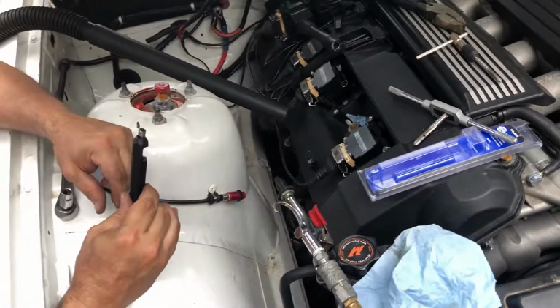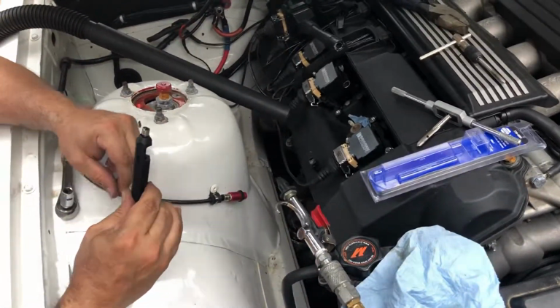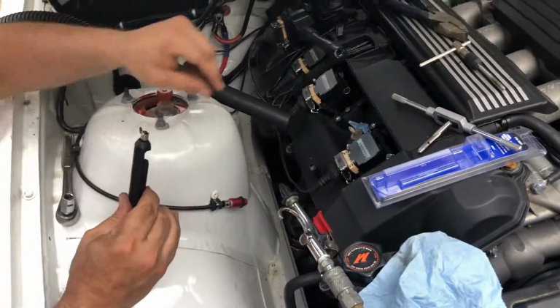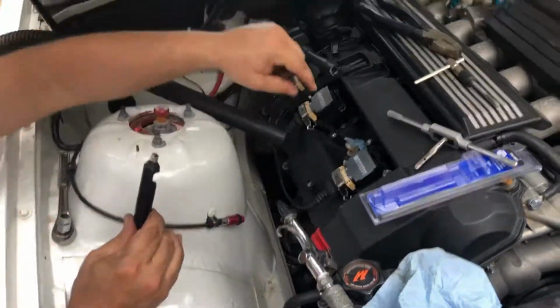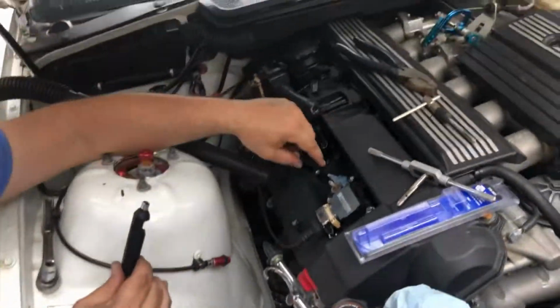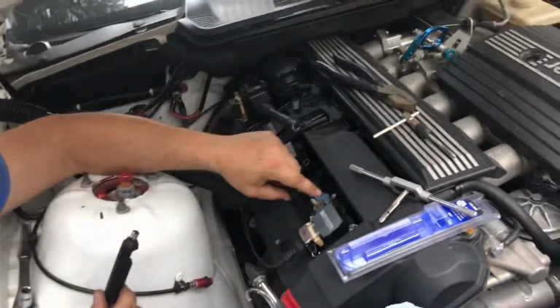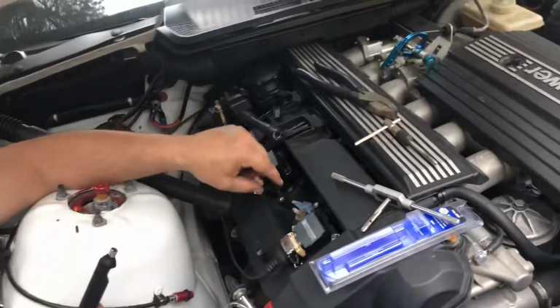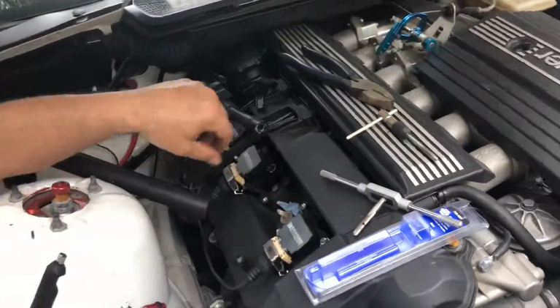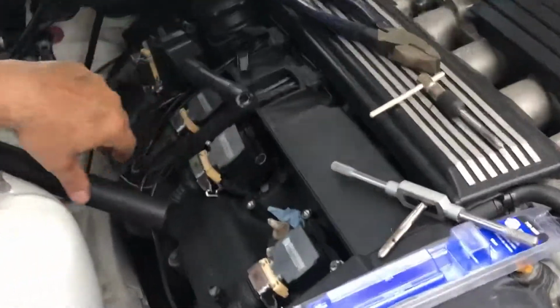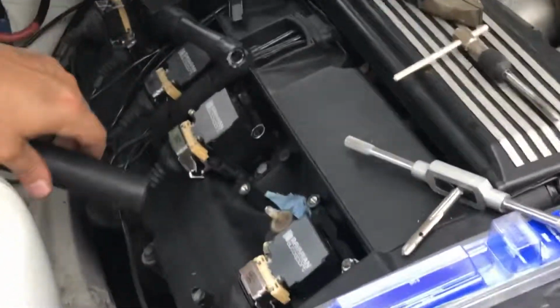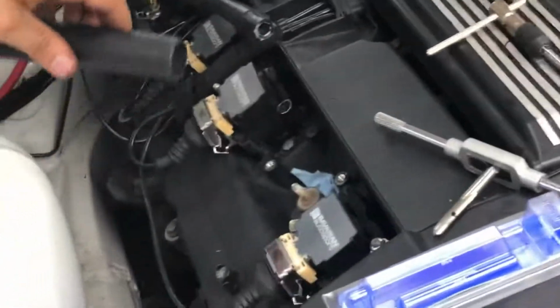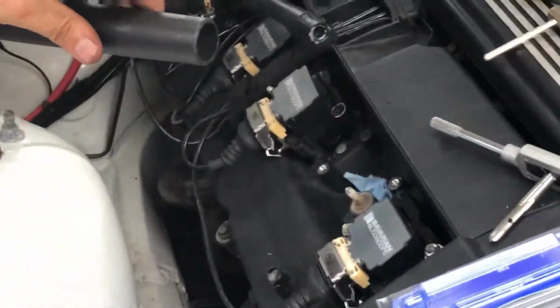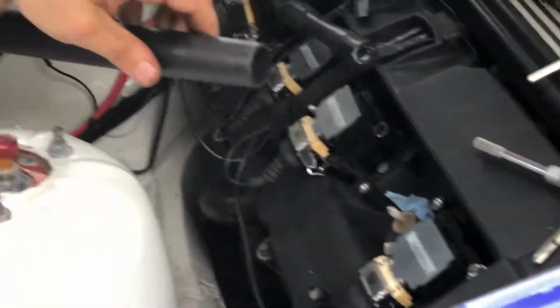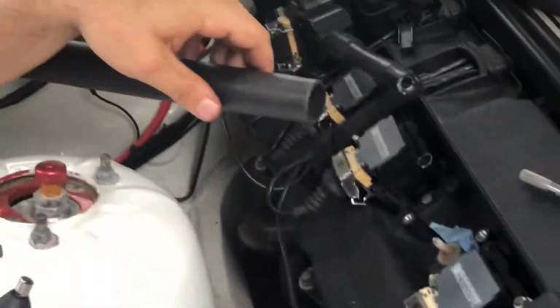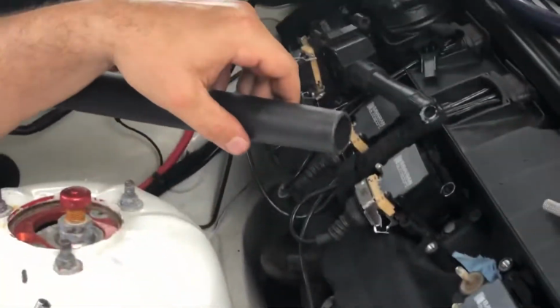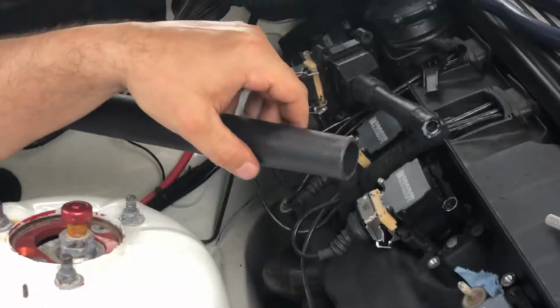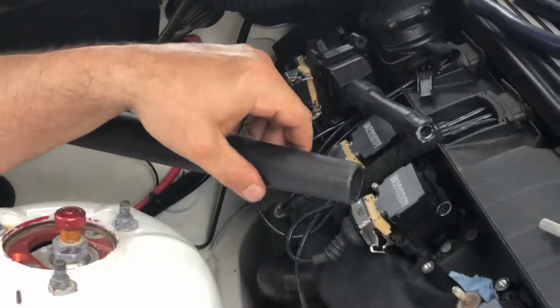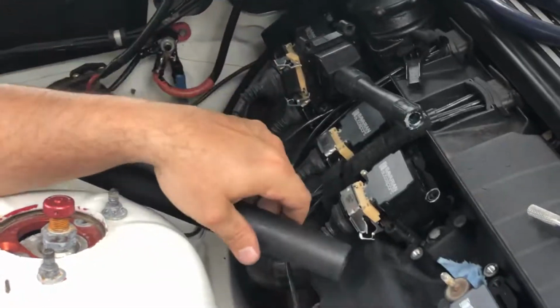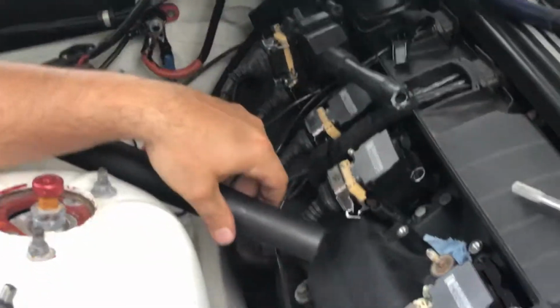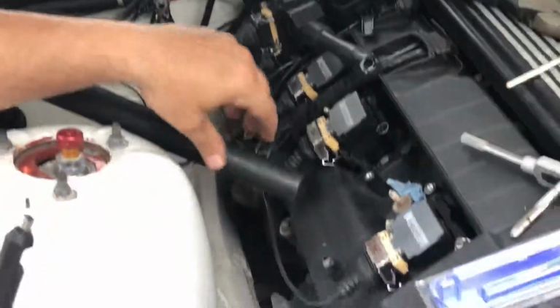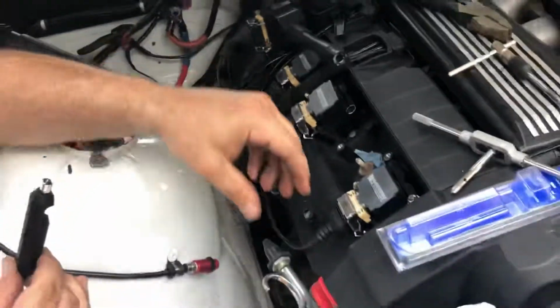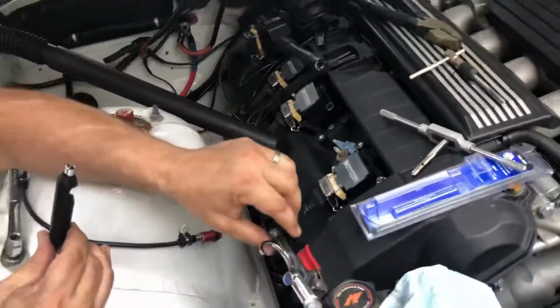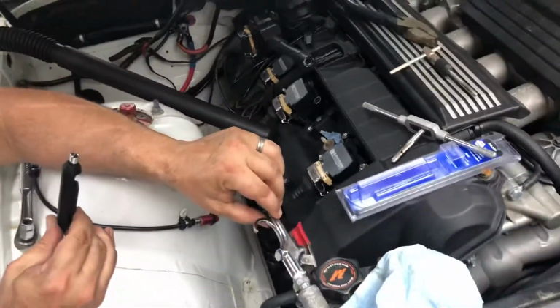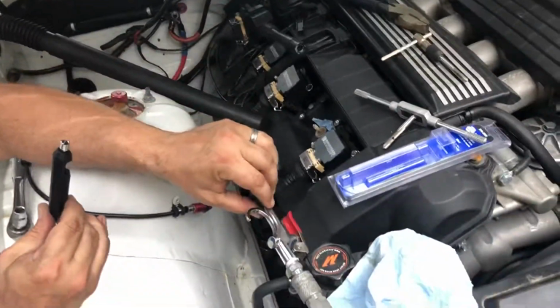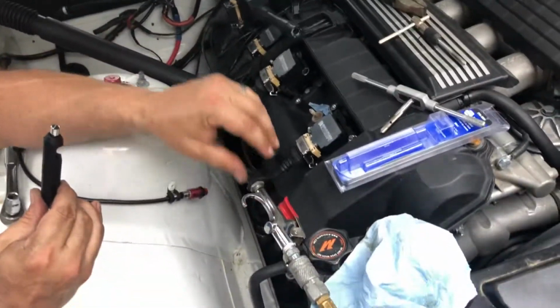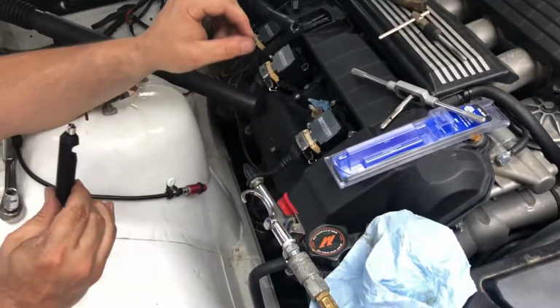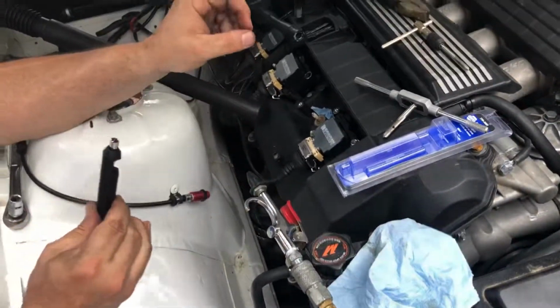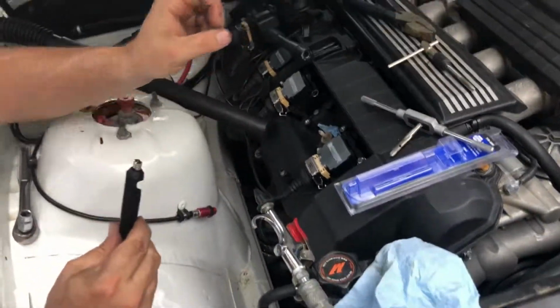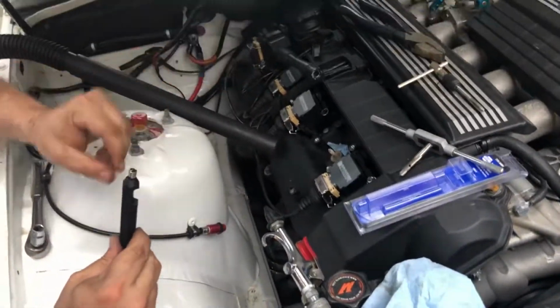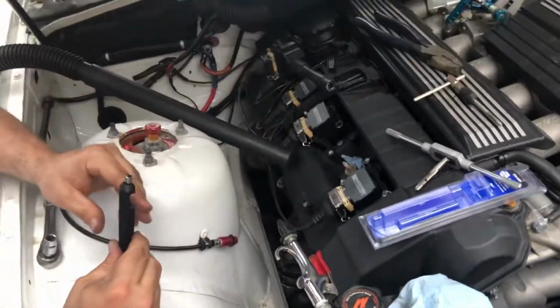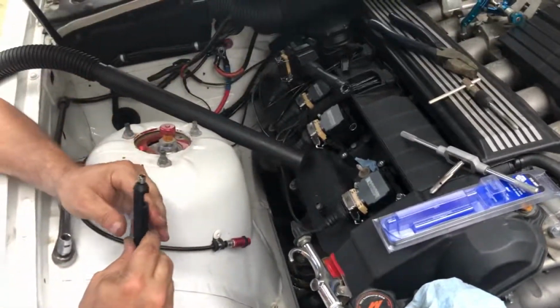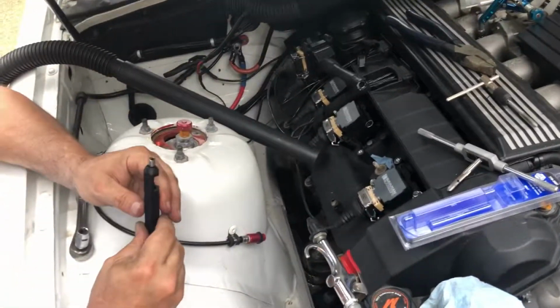I basically cleaned it all out, ran the vacuum as I was doing it, and then used compressed air to clean it out once it was done.